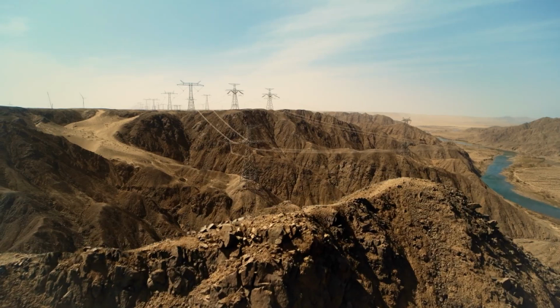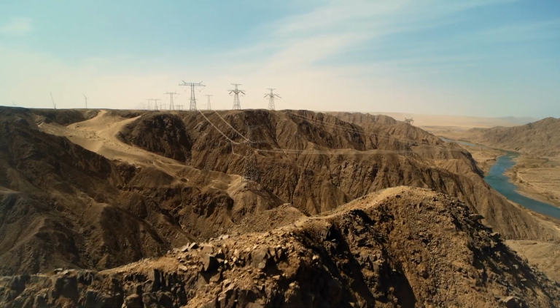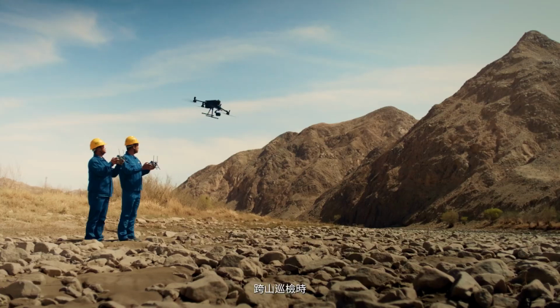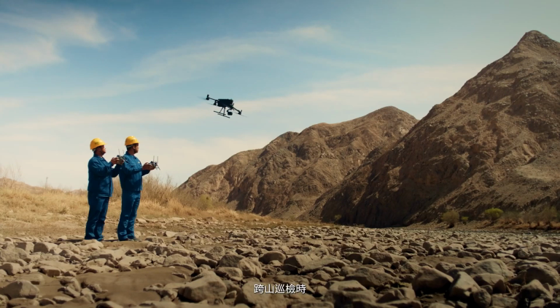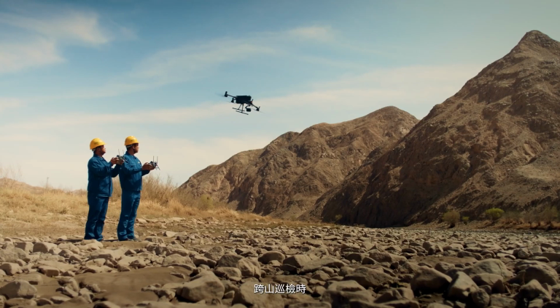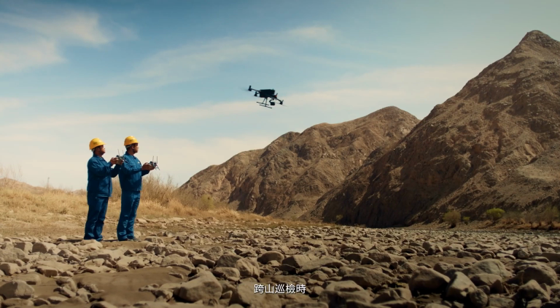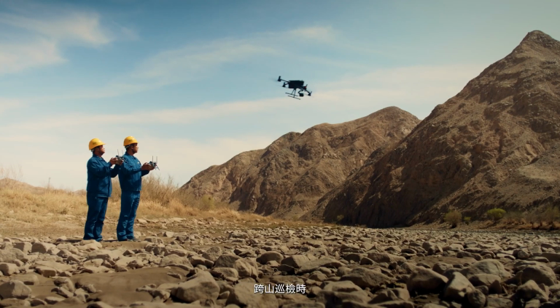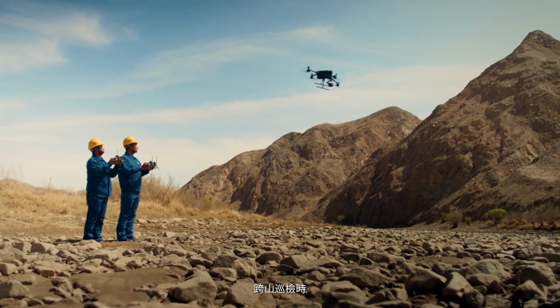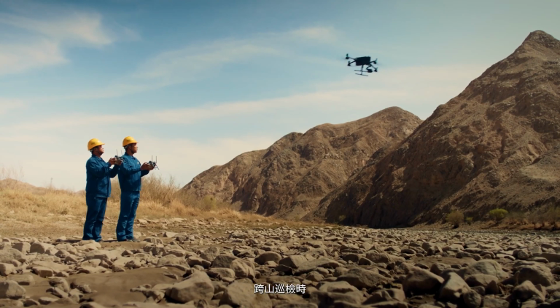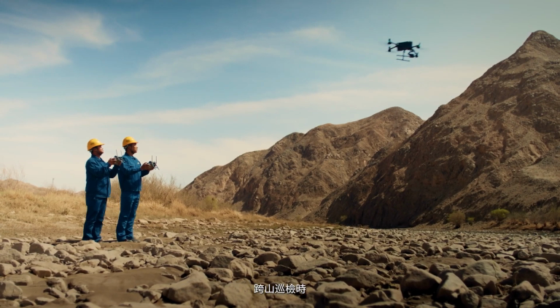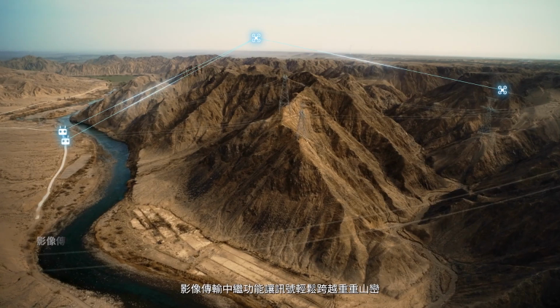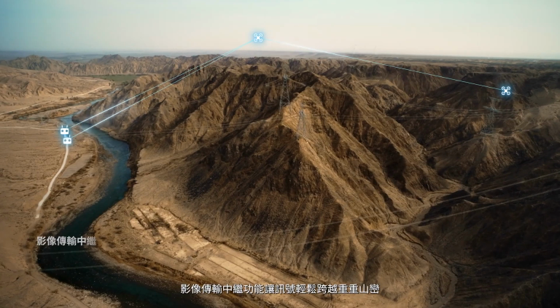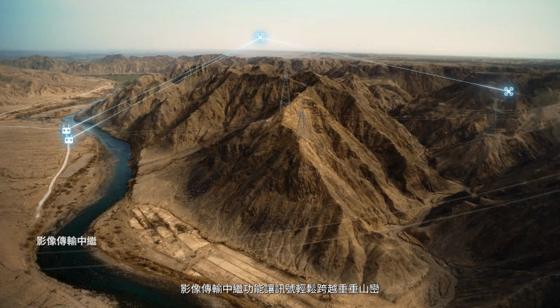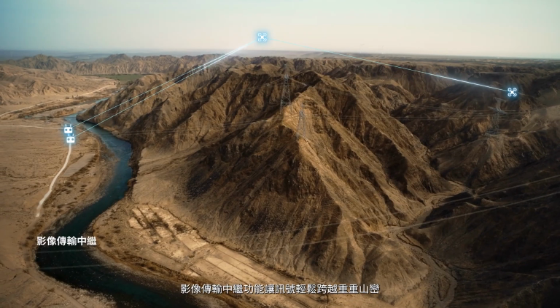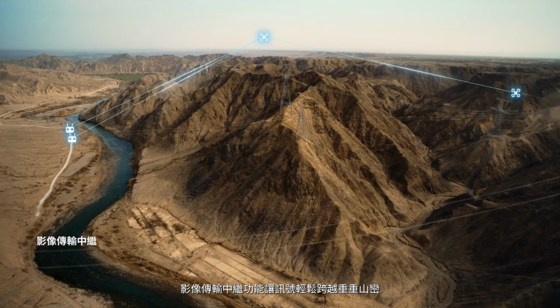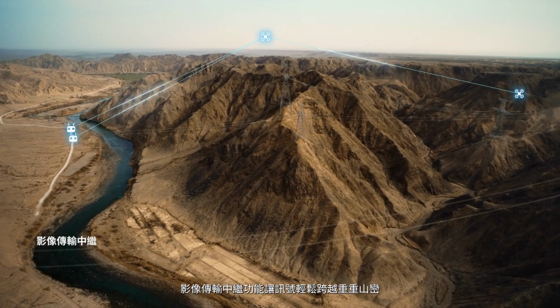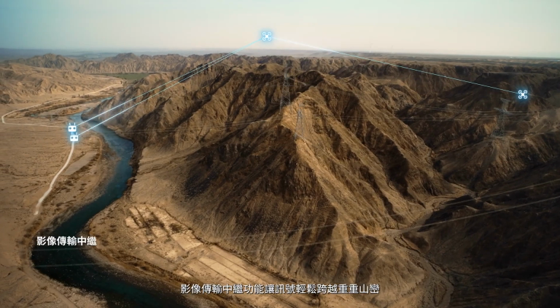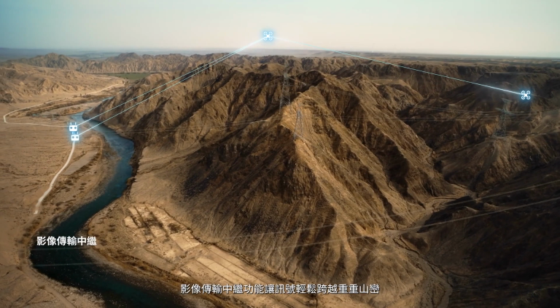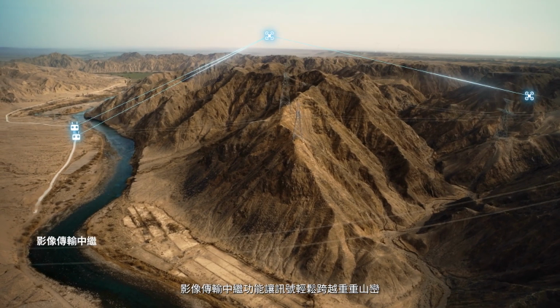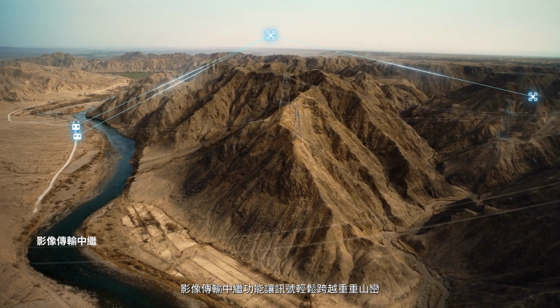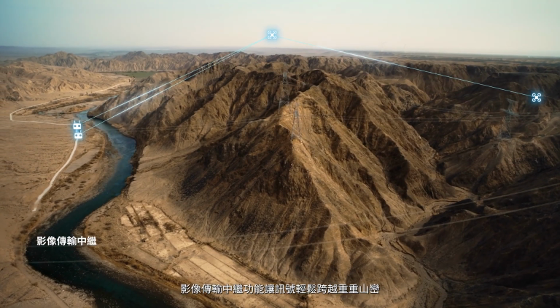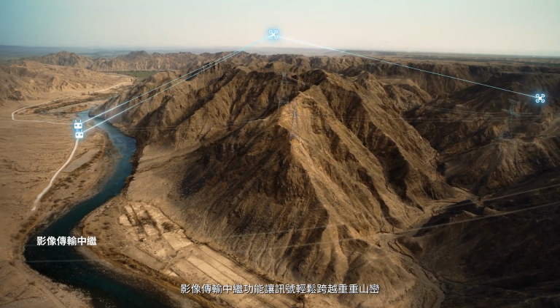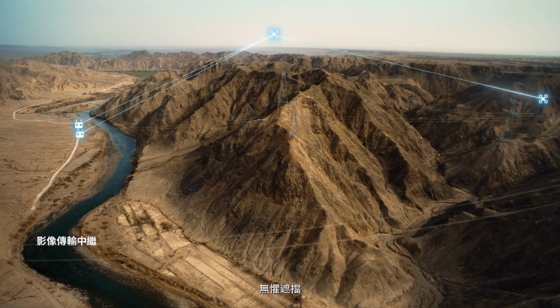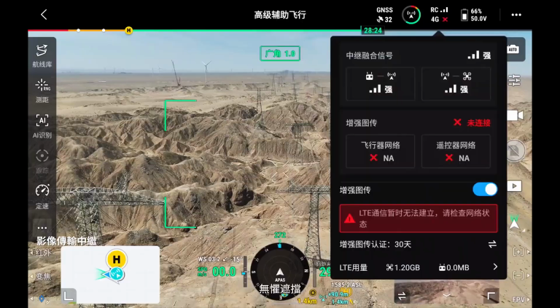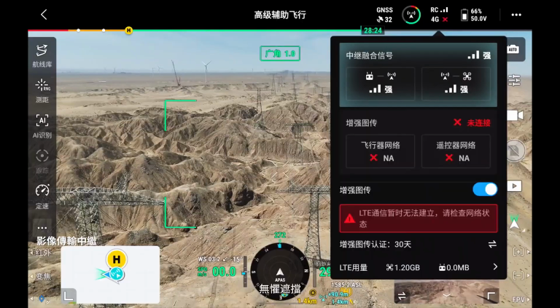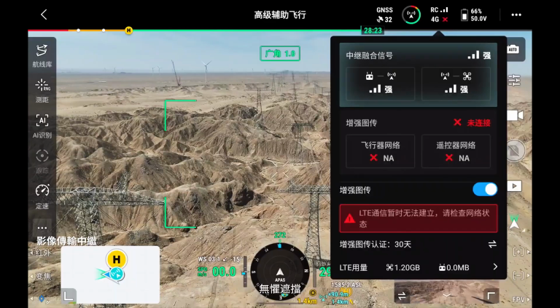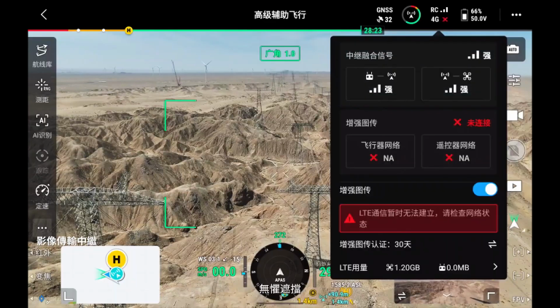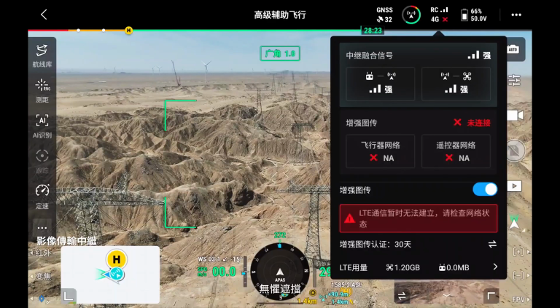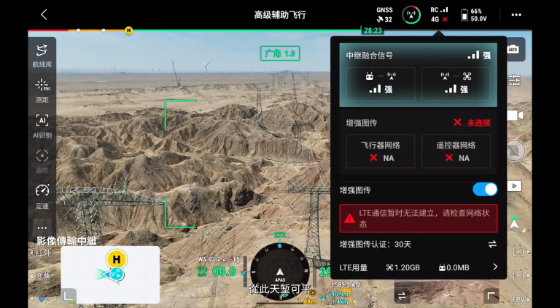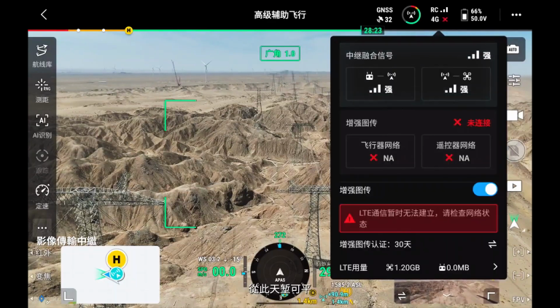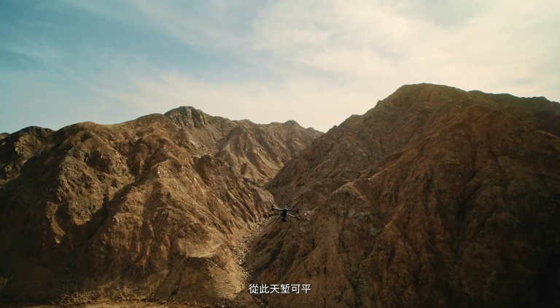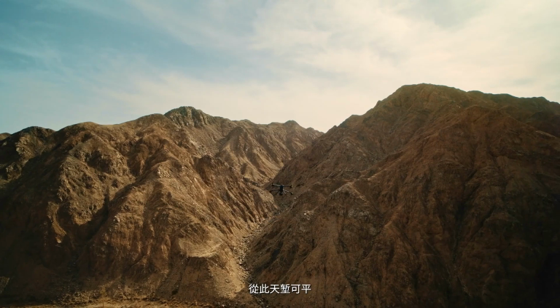When inspecting across mountainous terrain, the airborne relay video transmission helps eliminate blind spots and overcome barriers.